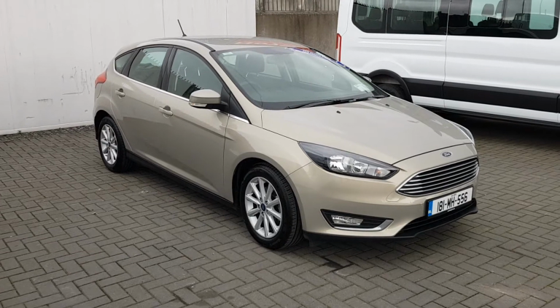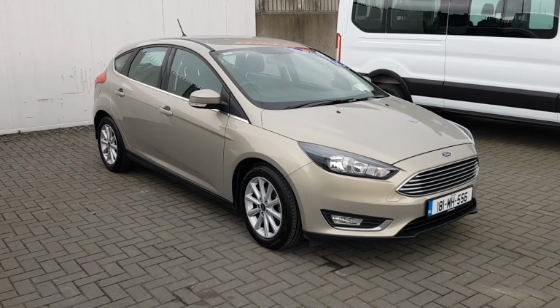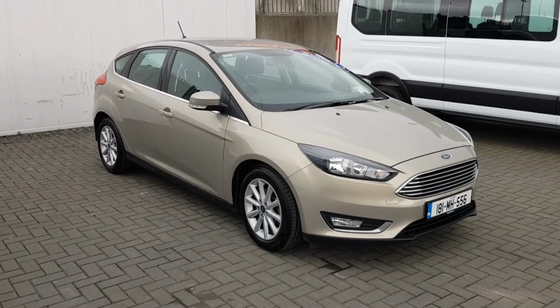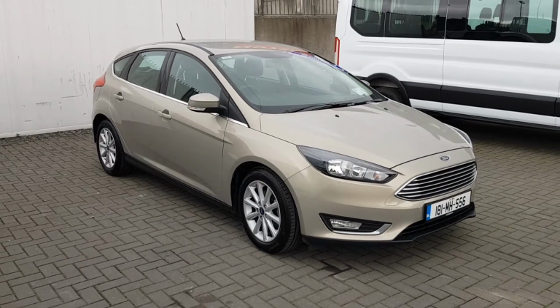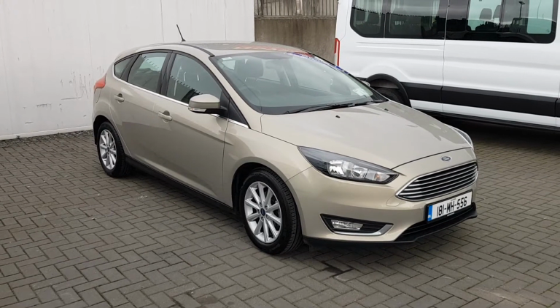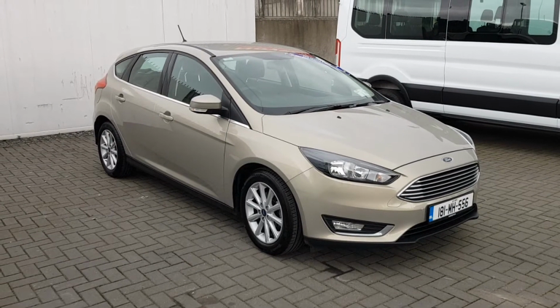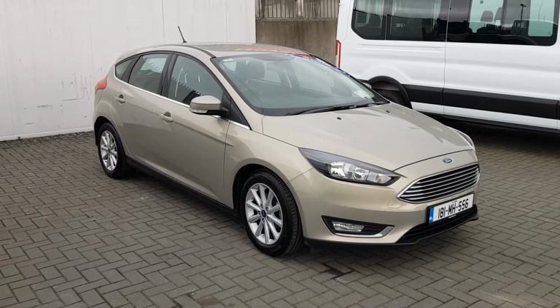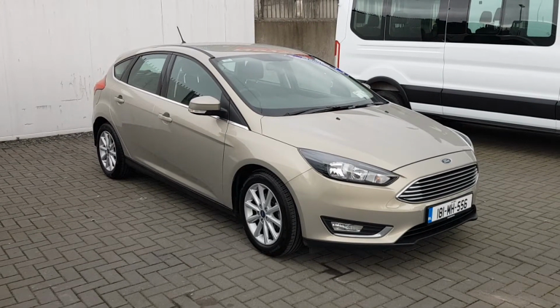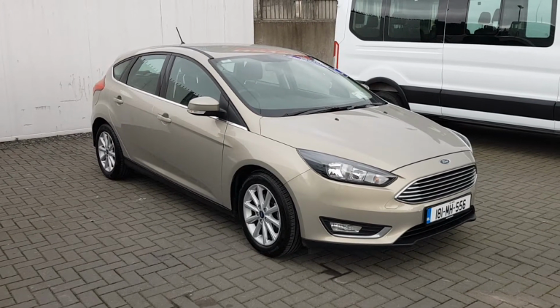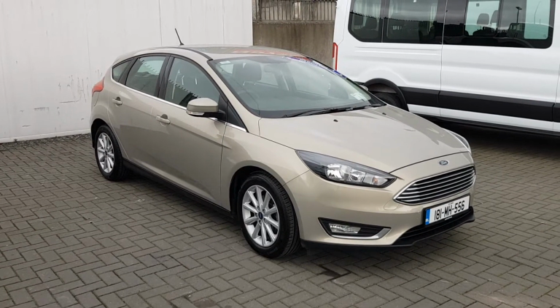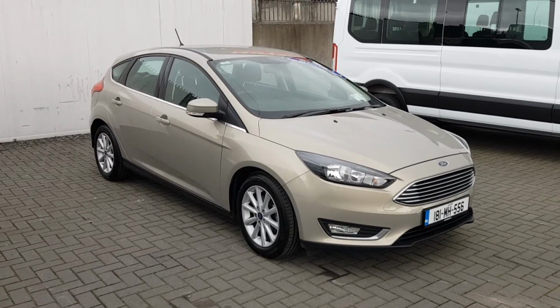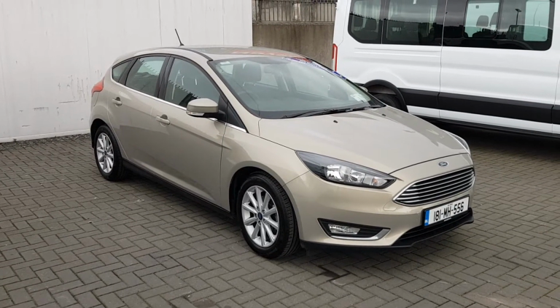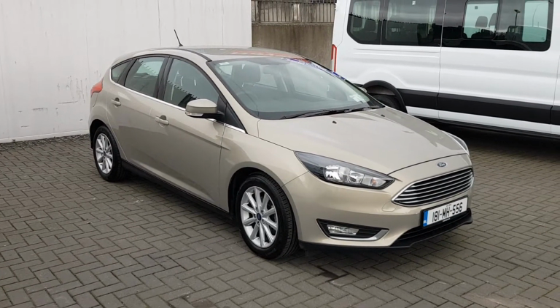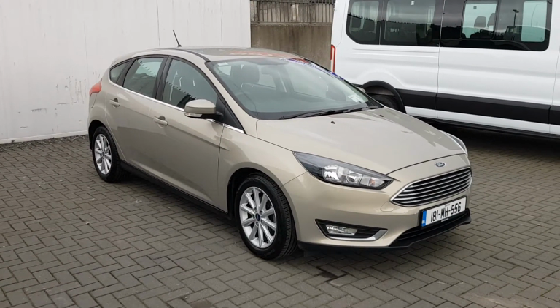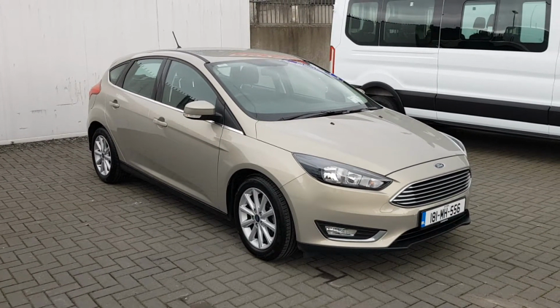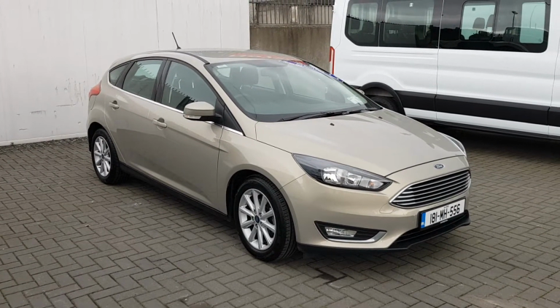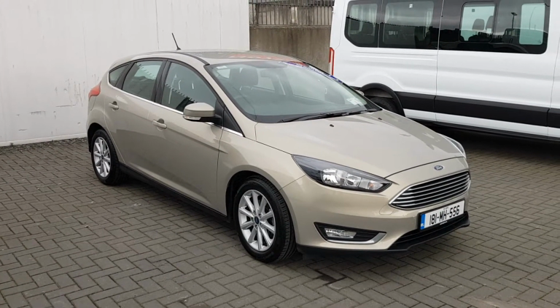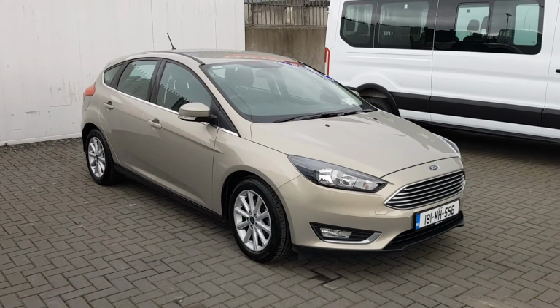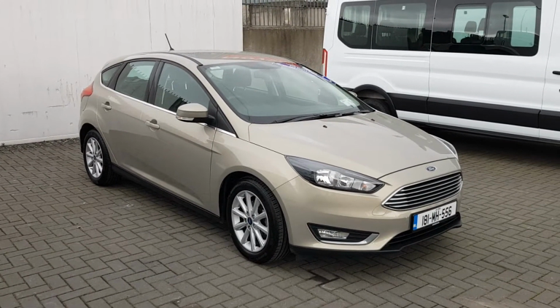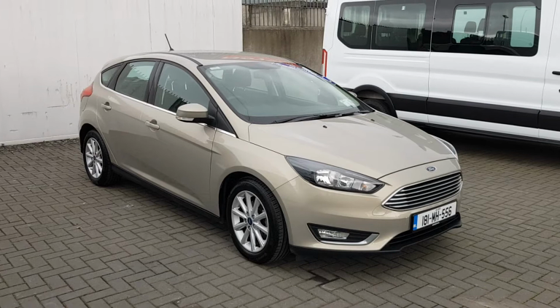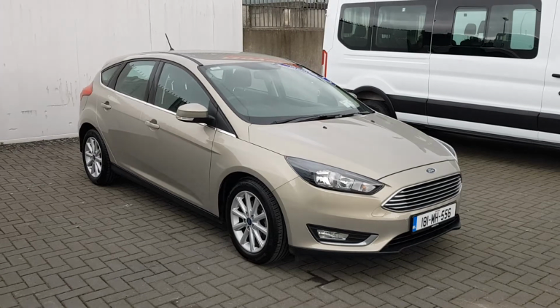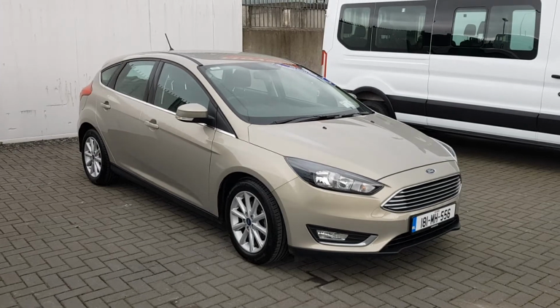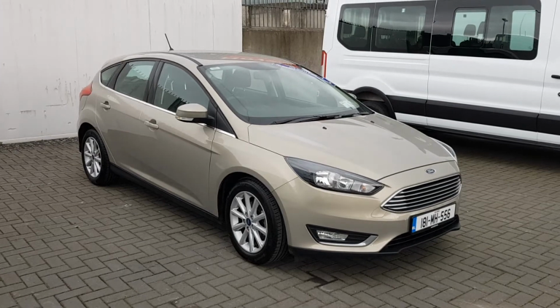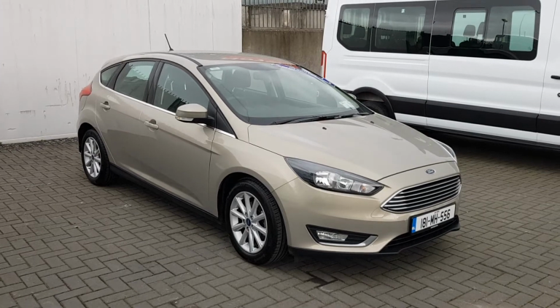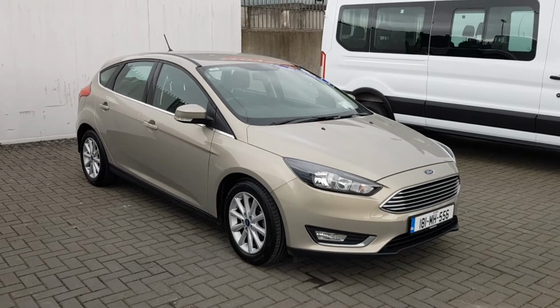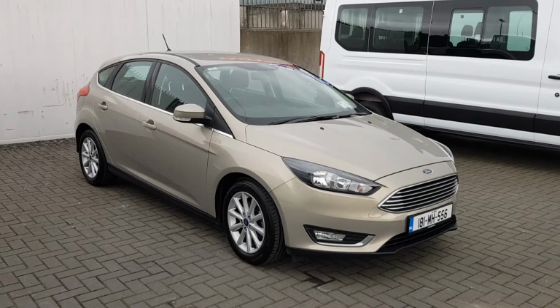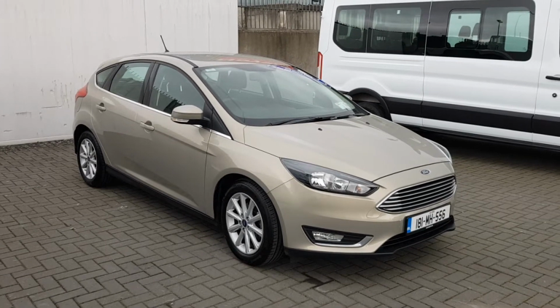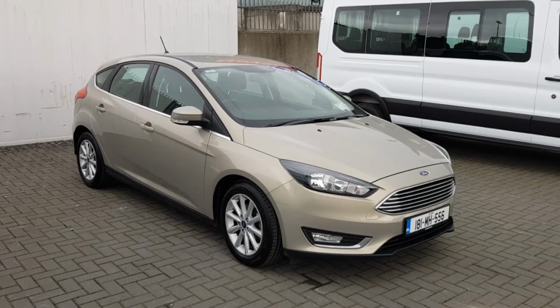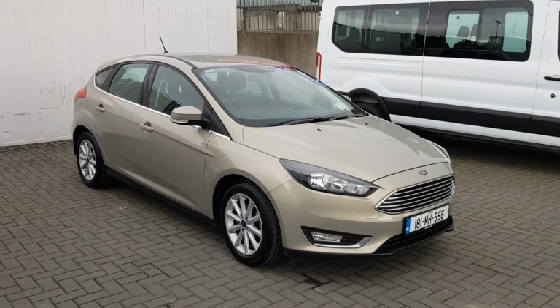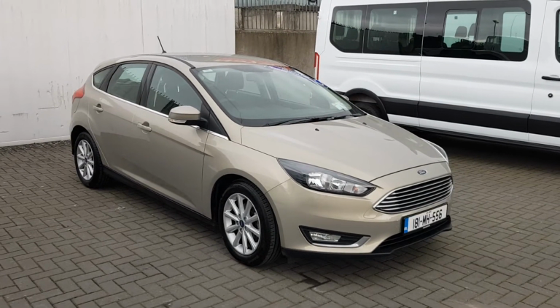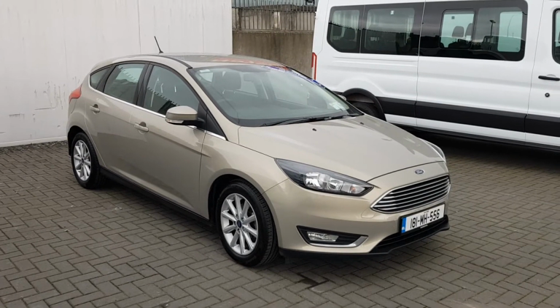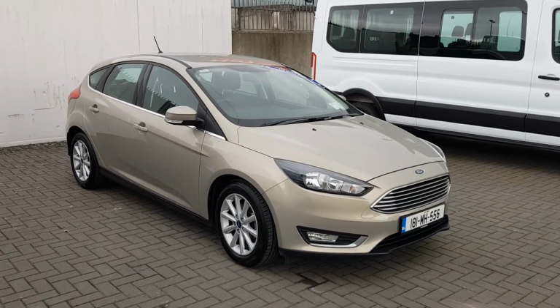Welcome to Geodafee Ford. Today I have a Ford Focus 1 litre EcoBoost petrol manual transmission.